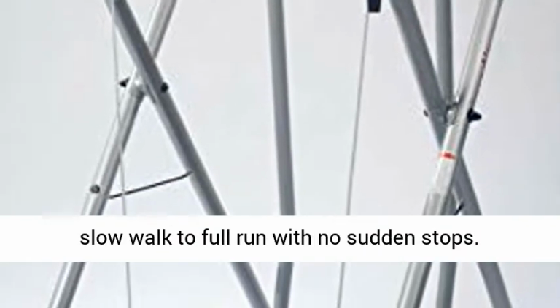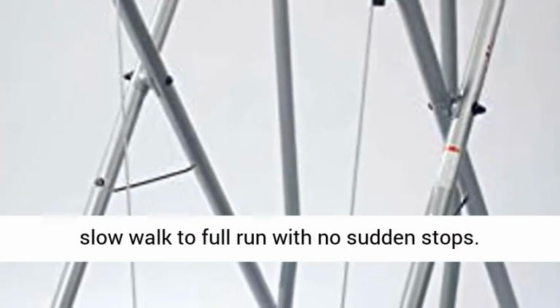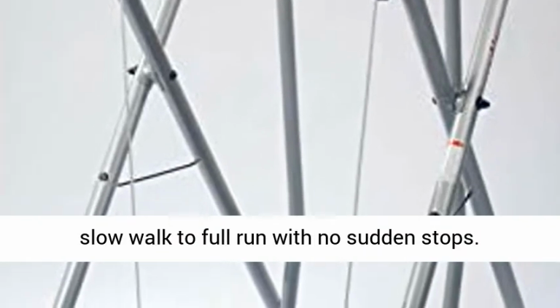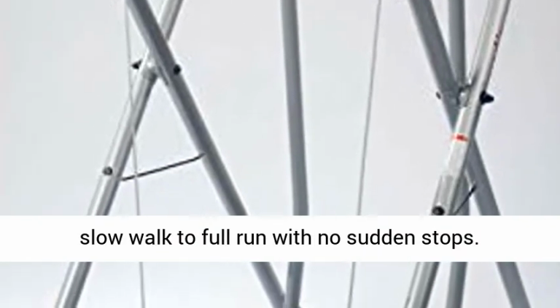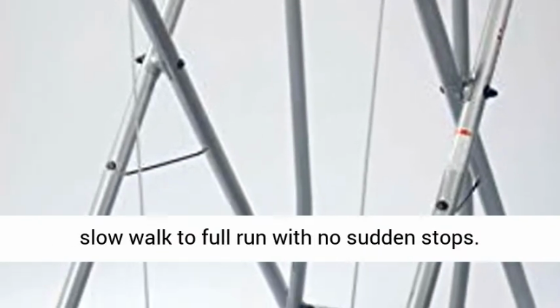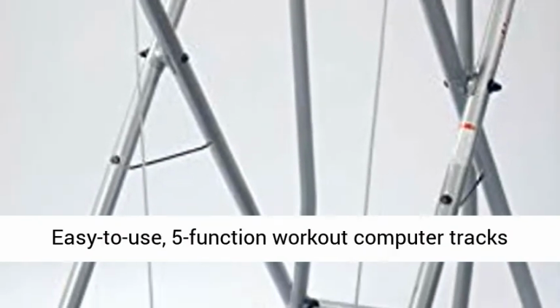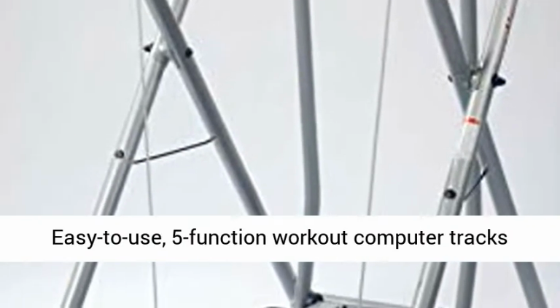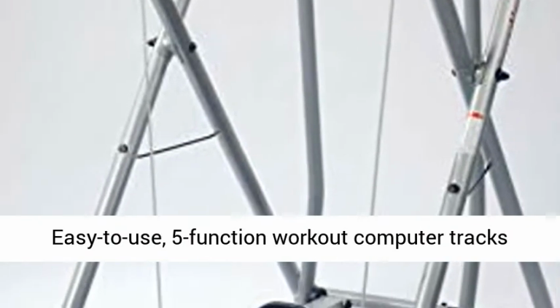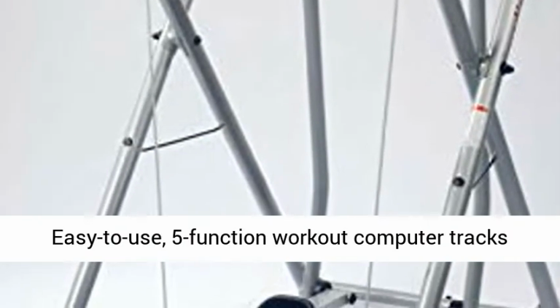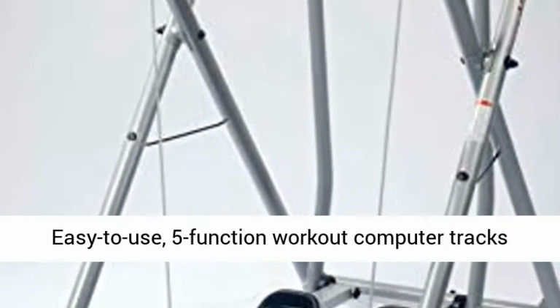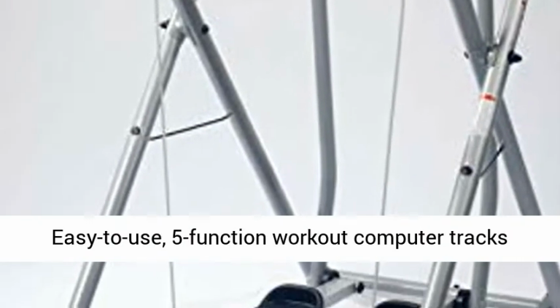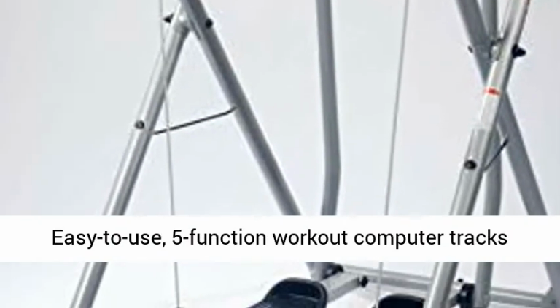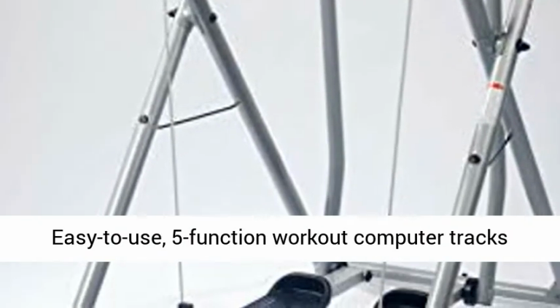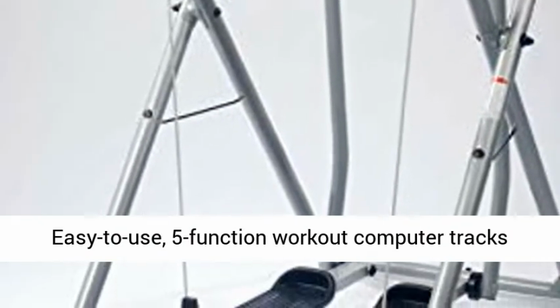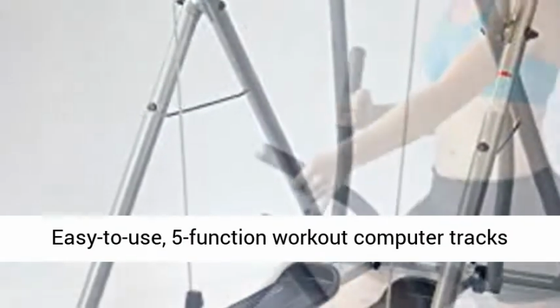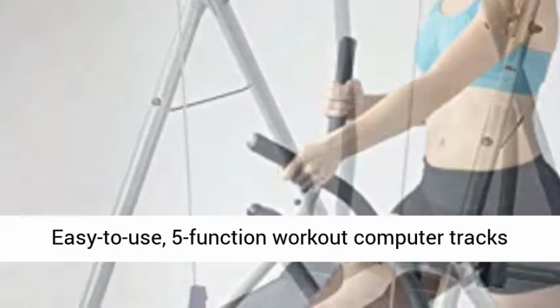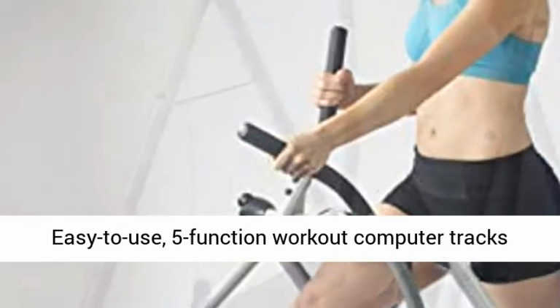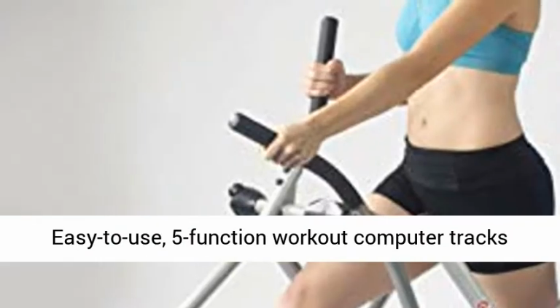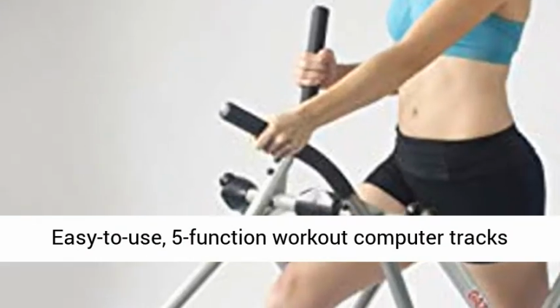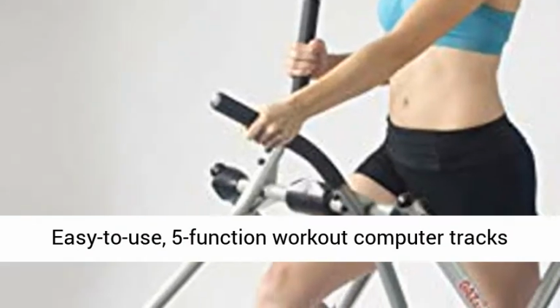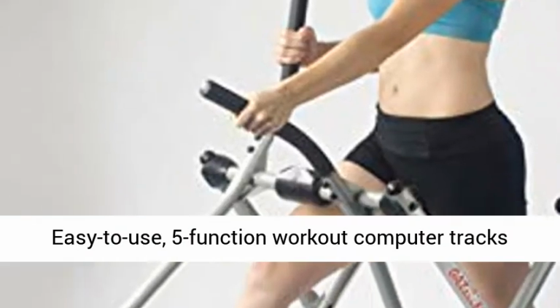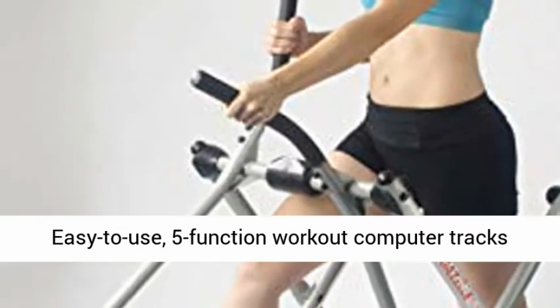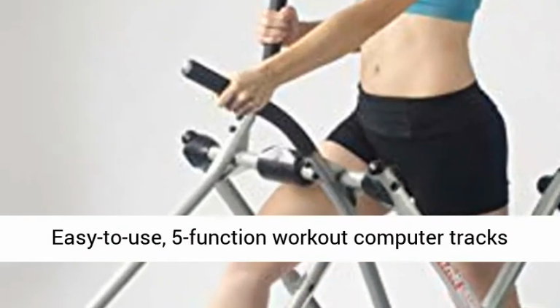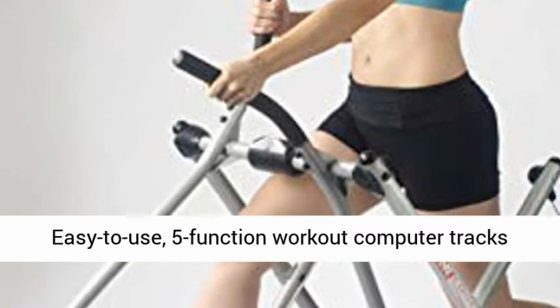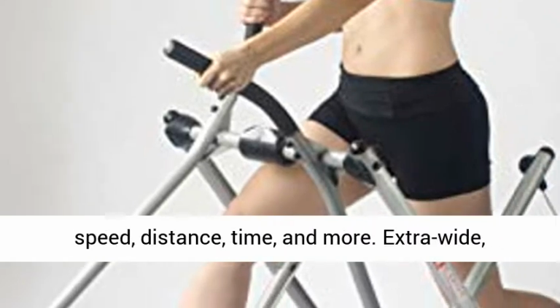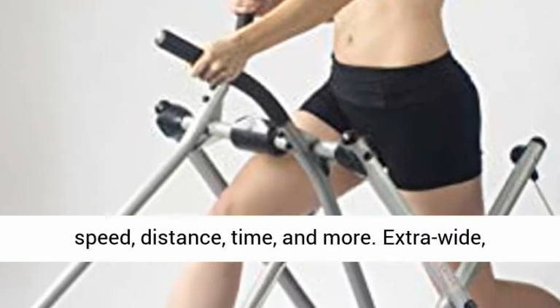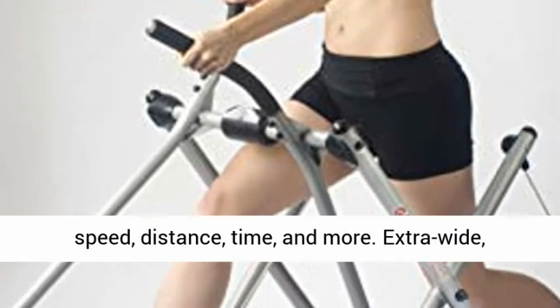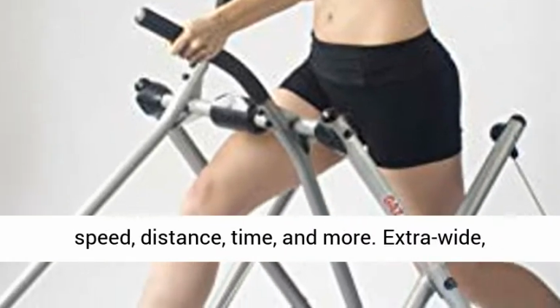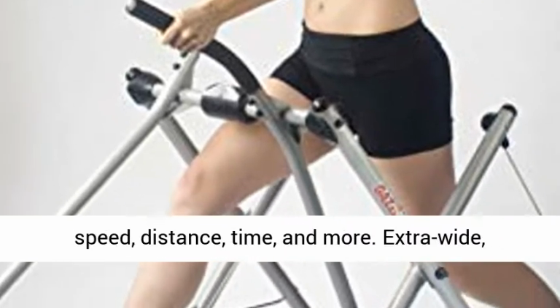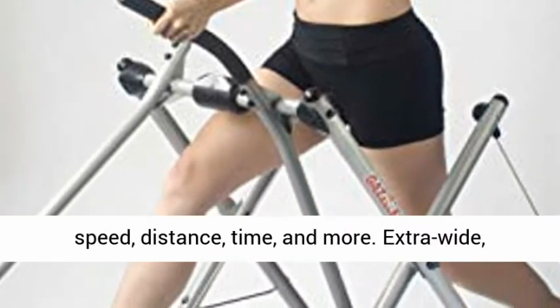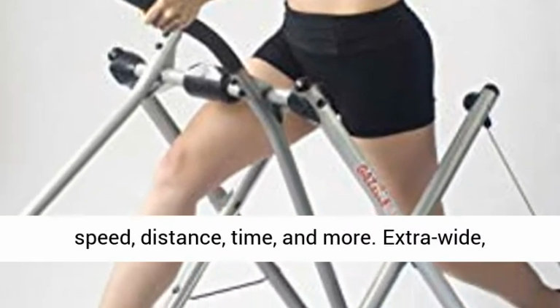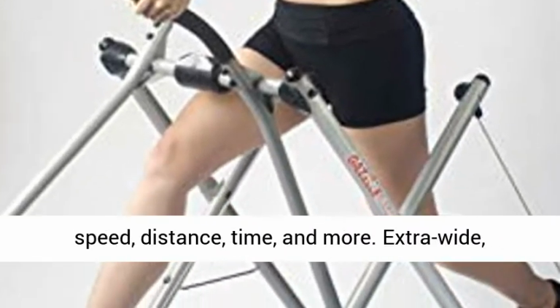Easy-to-use 5-function workout computer to track speed, distance, time, and more.